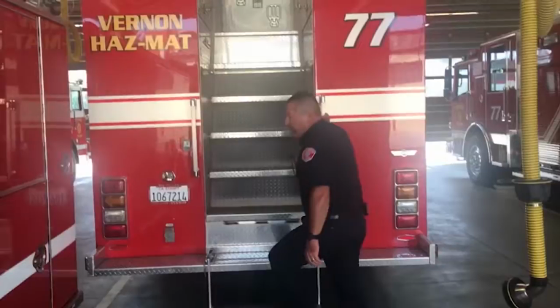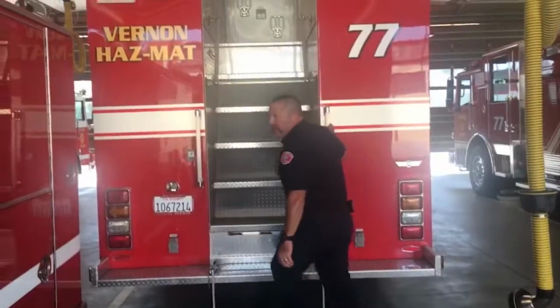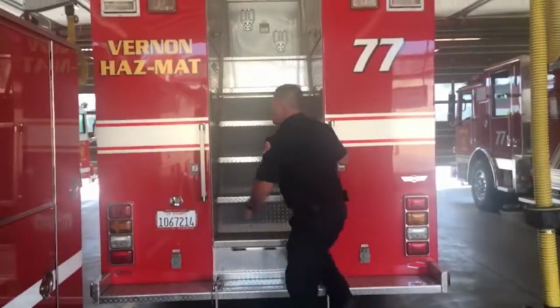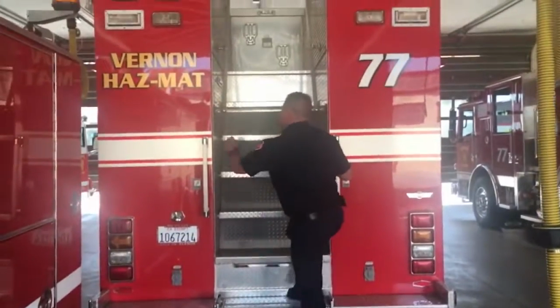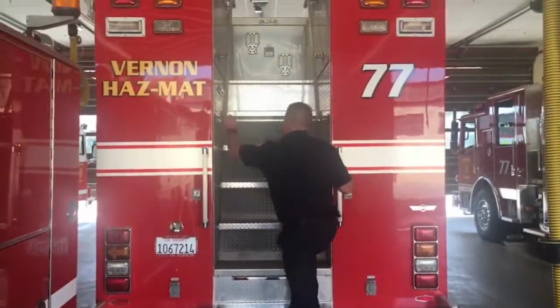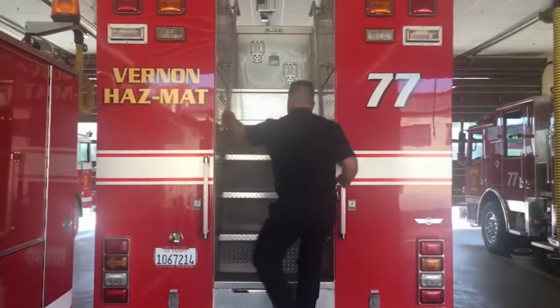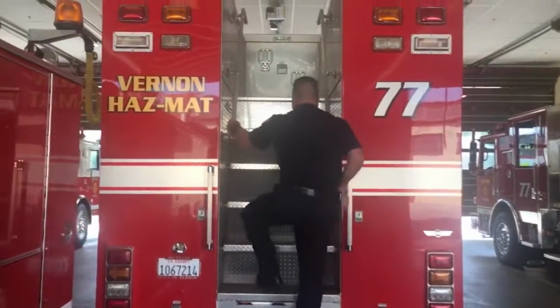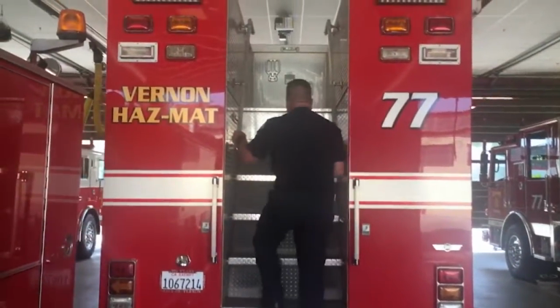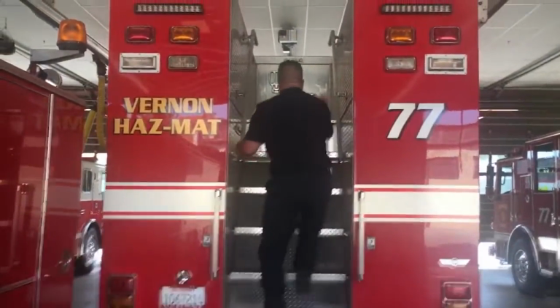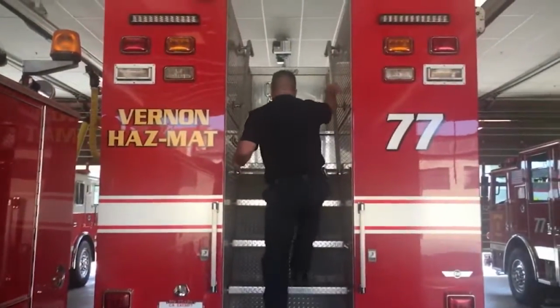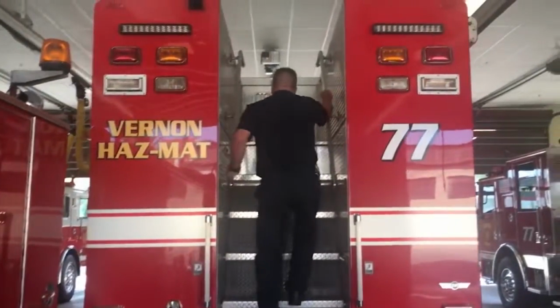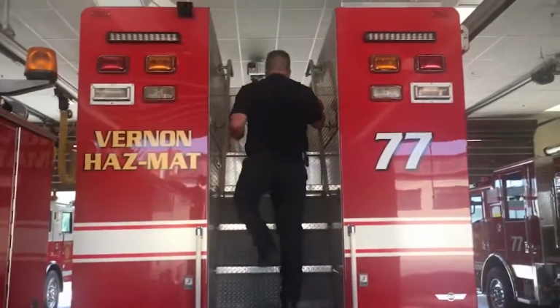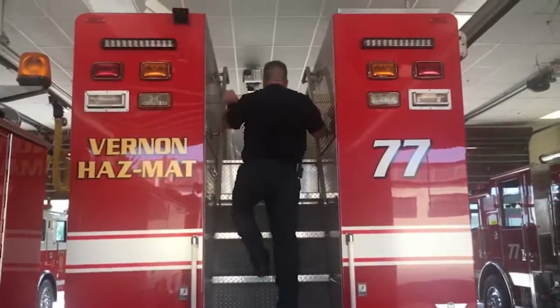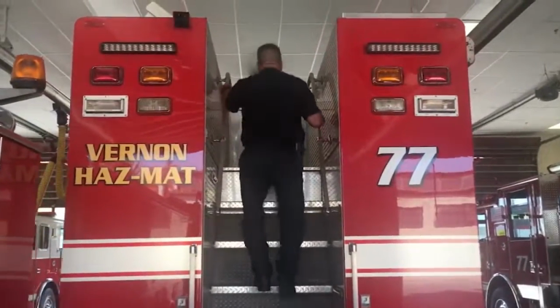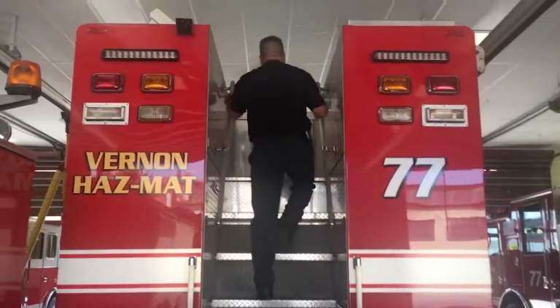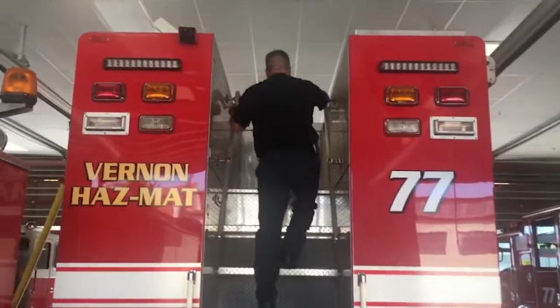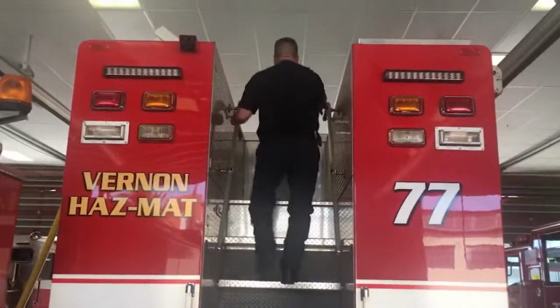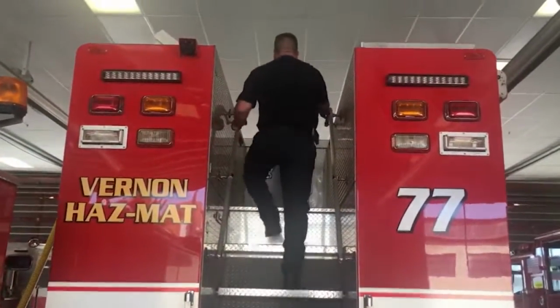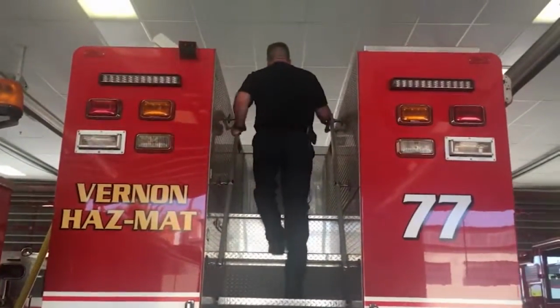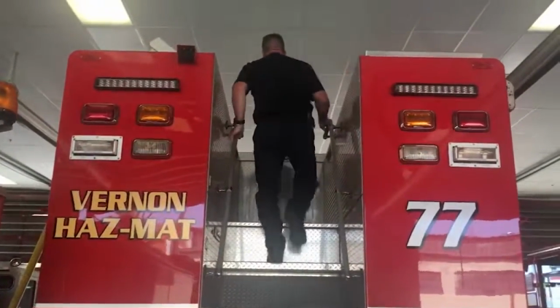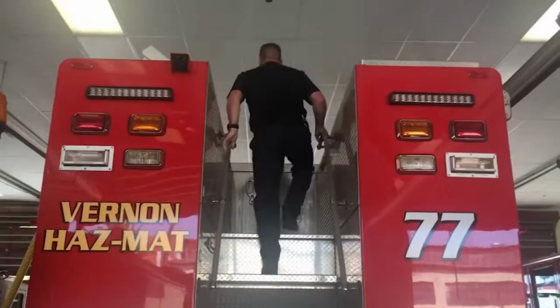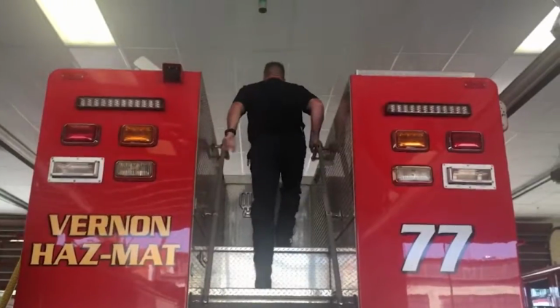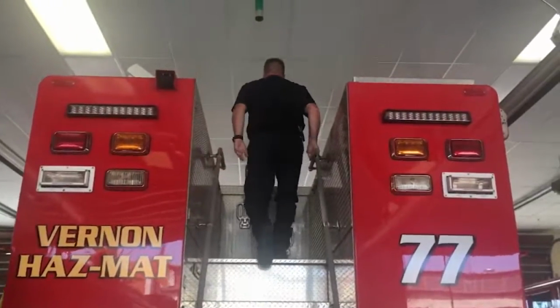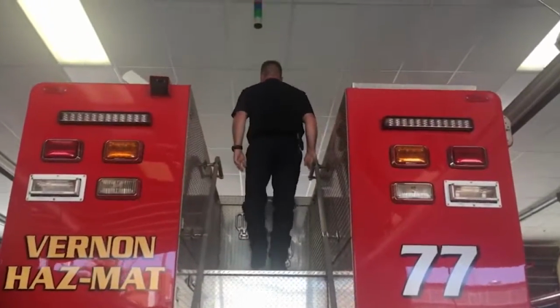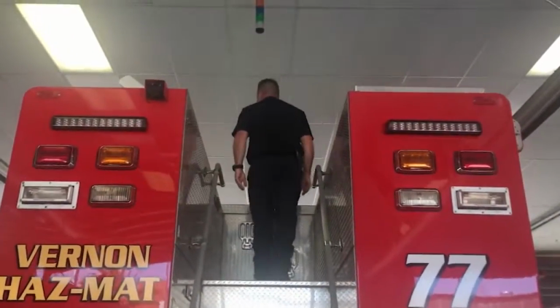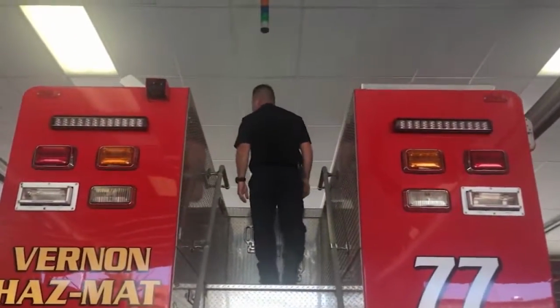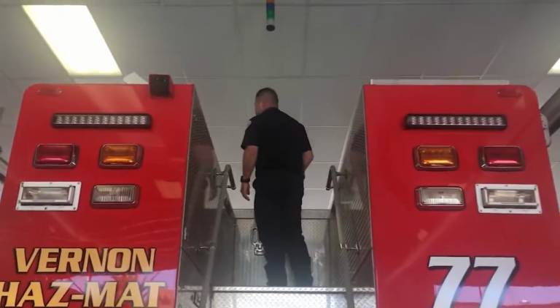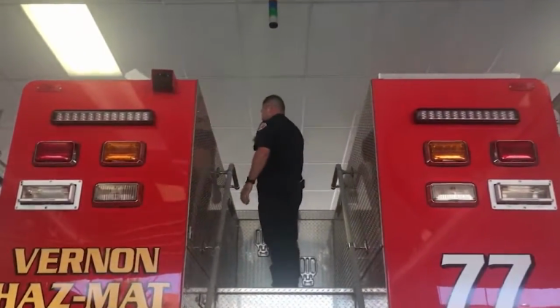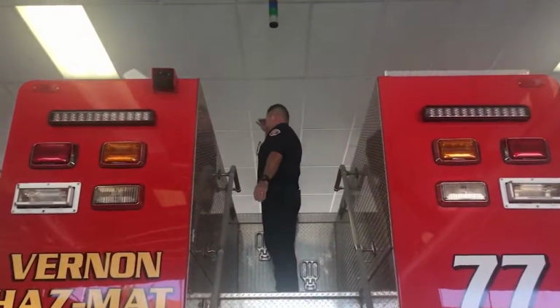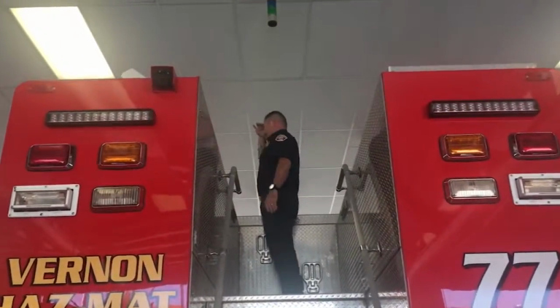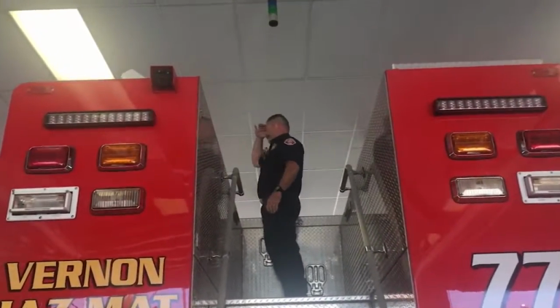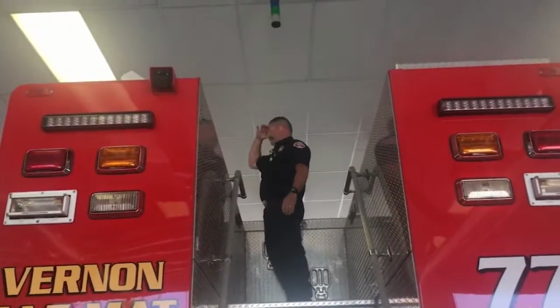What about the observation deck? If the firefighters need to see way up high, they go up to the top of the observation deck to look out.